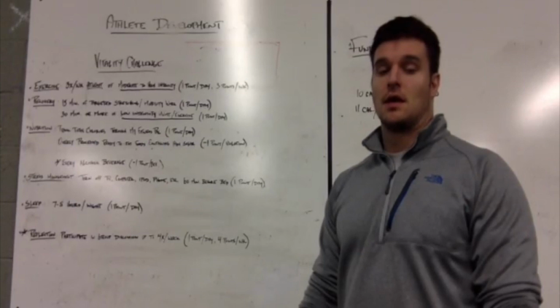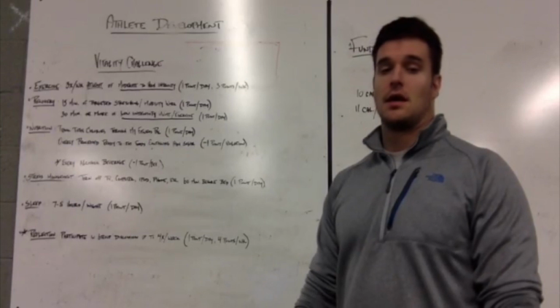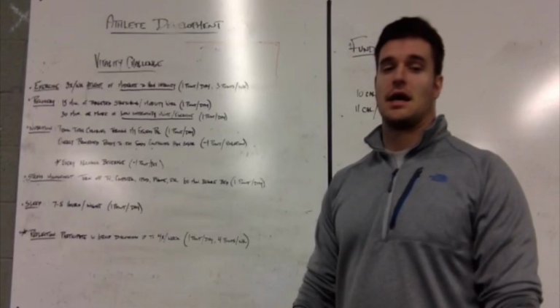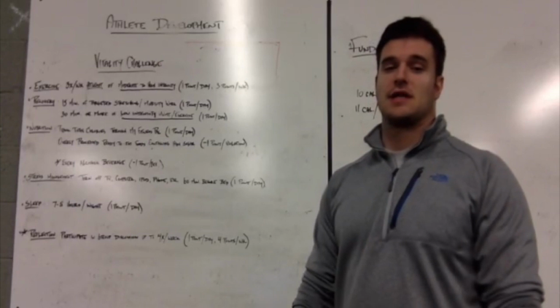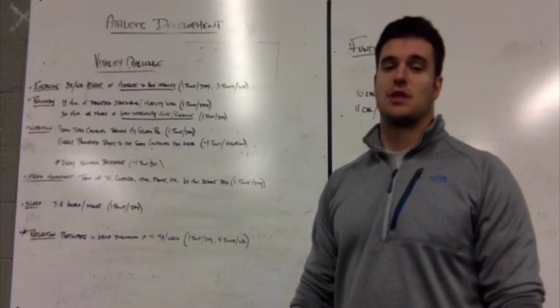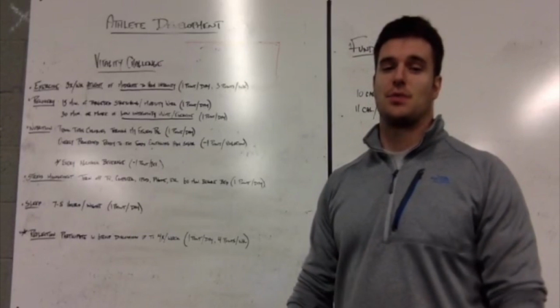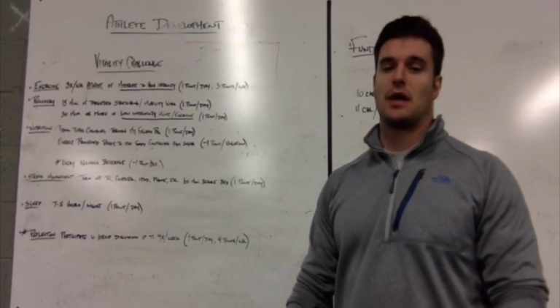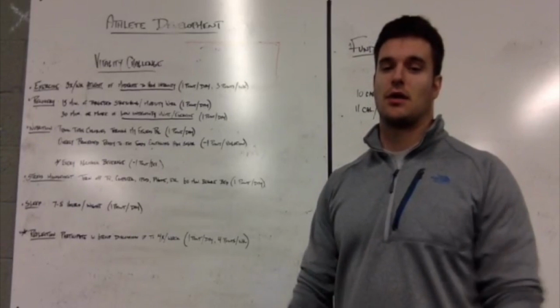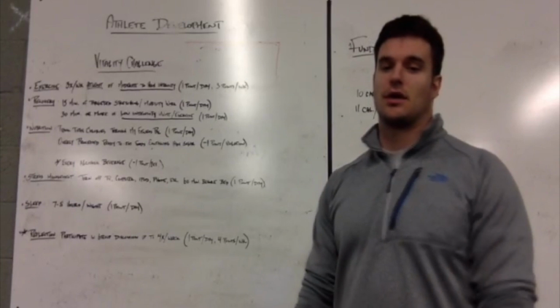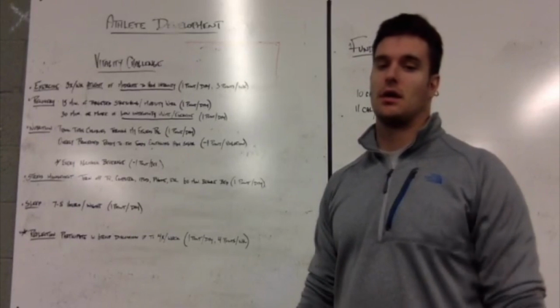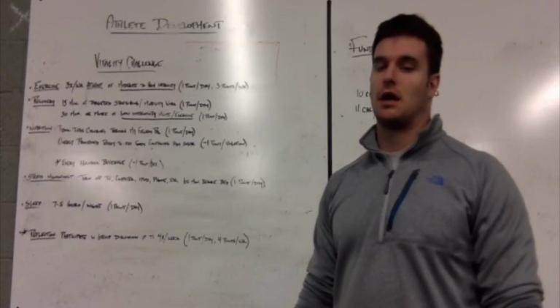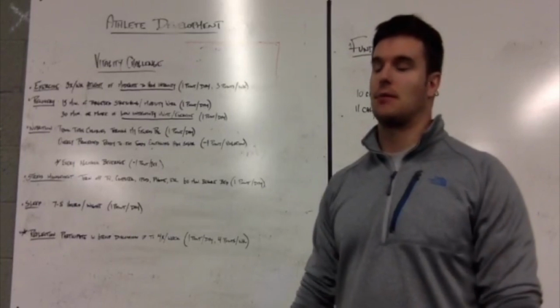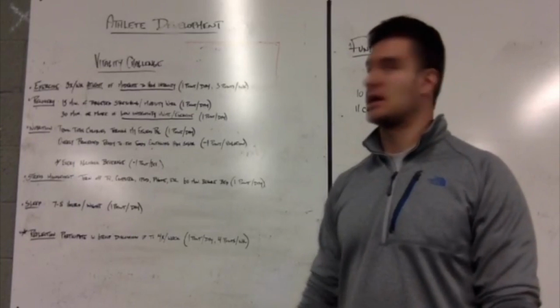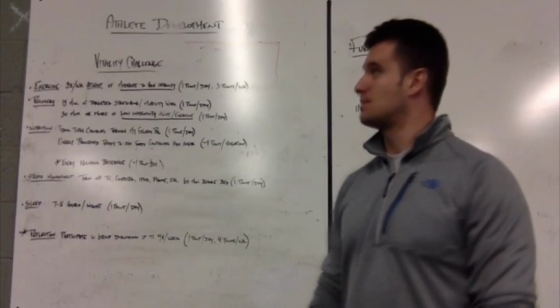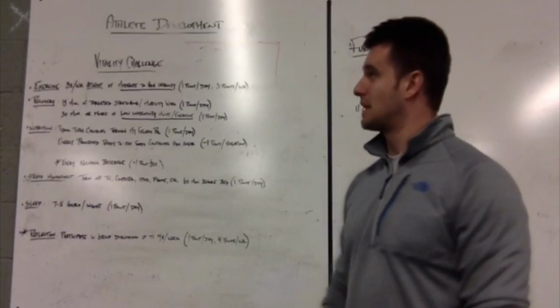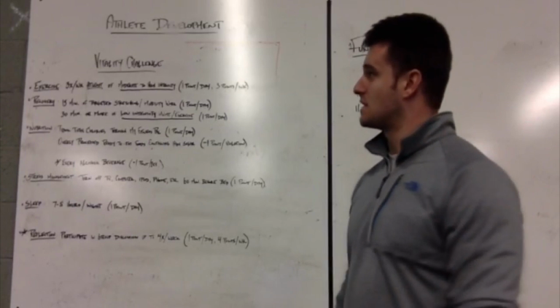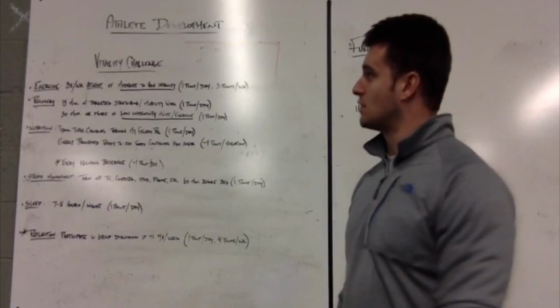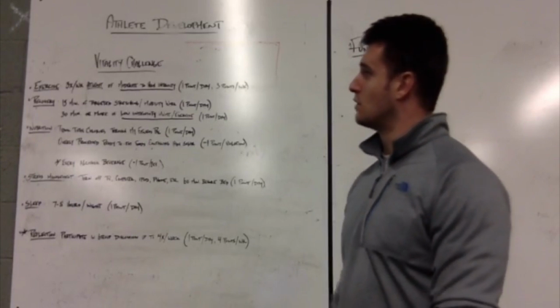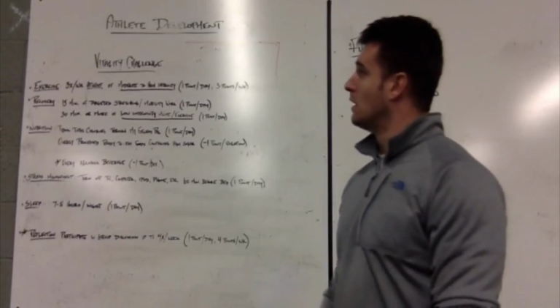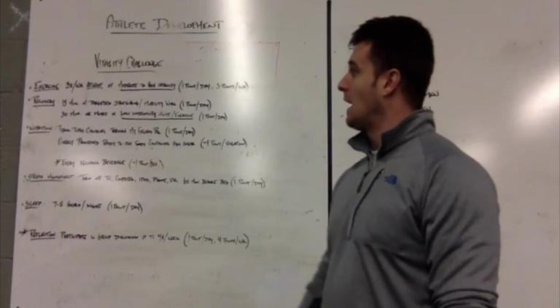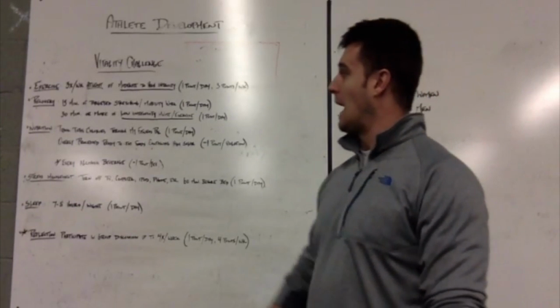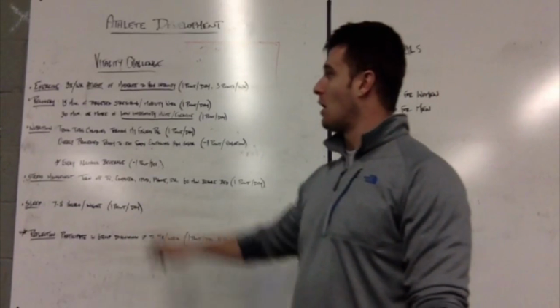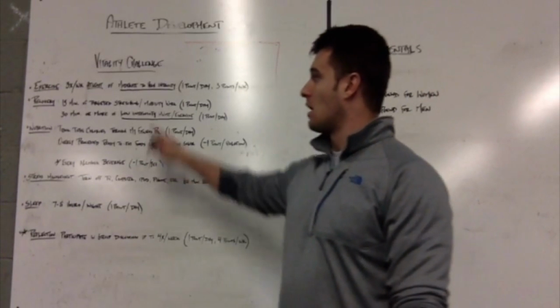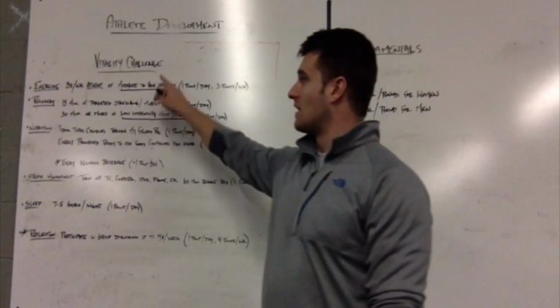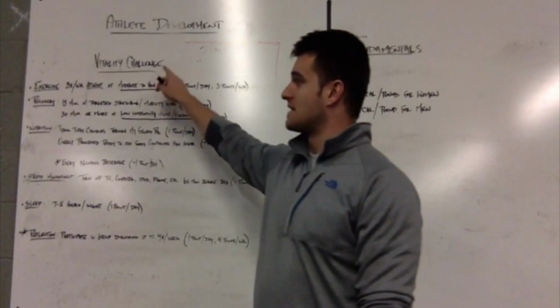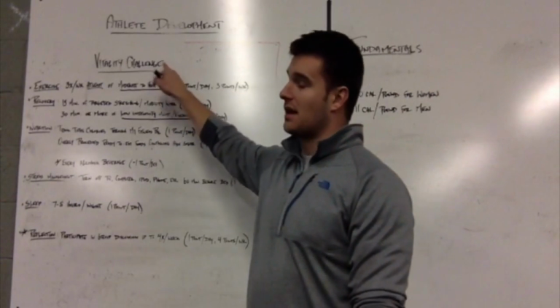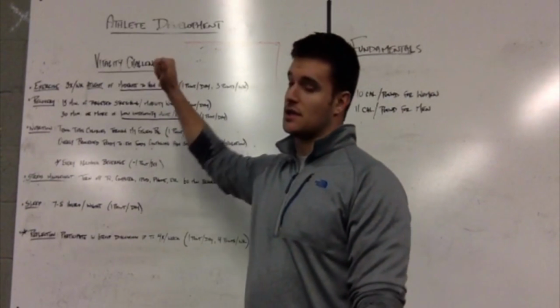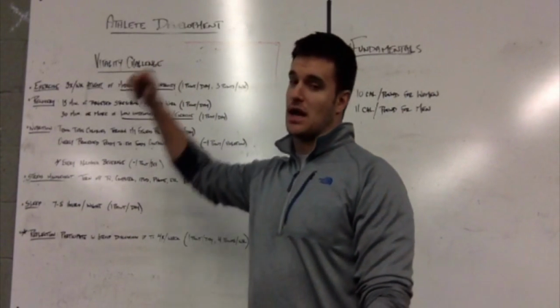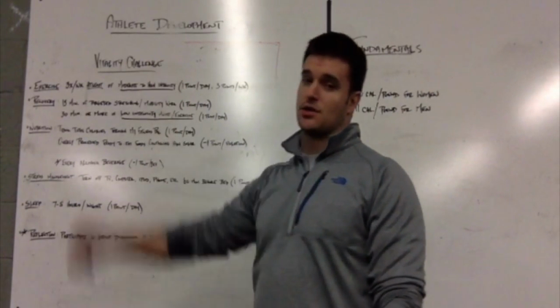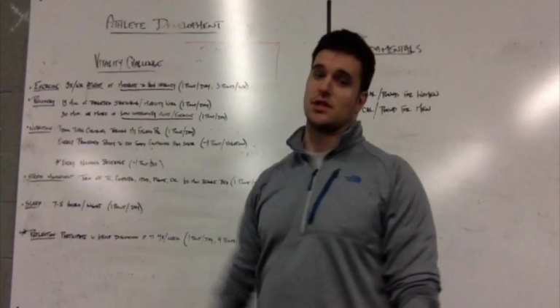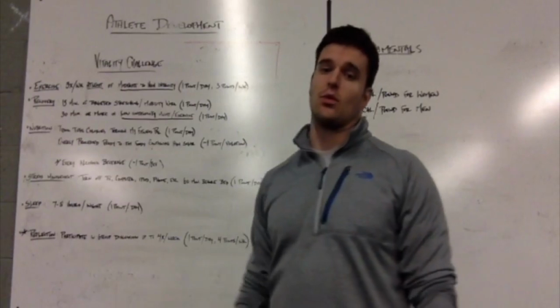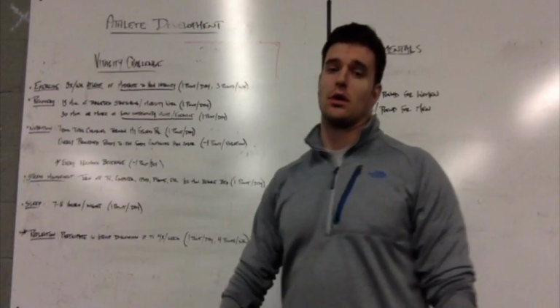Hey guys, Bryce Barakko here. I'm going to explain to you how our Vitality Challenge is going to work.